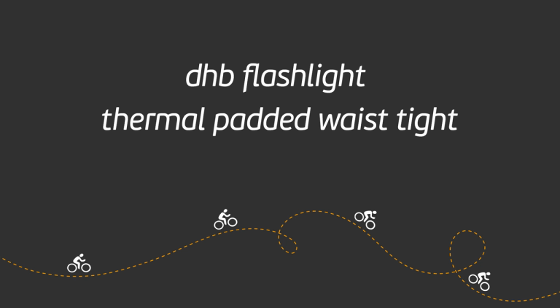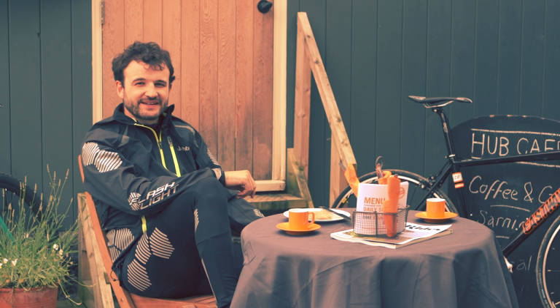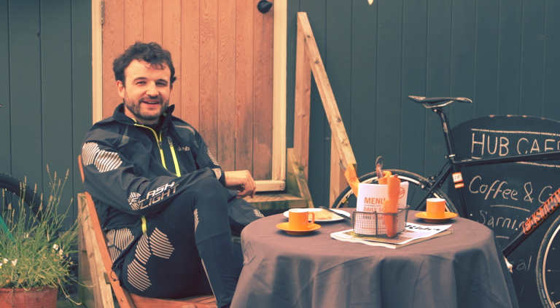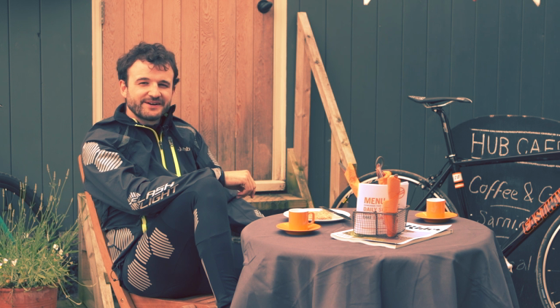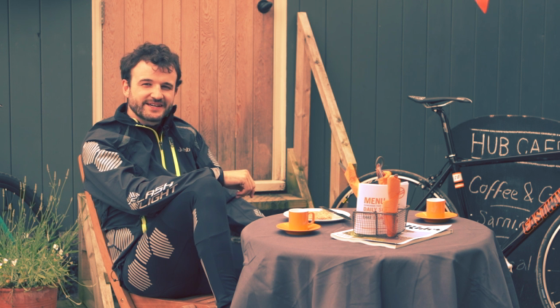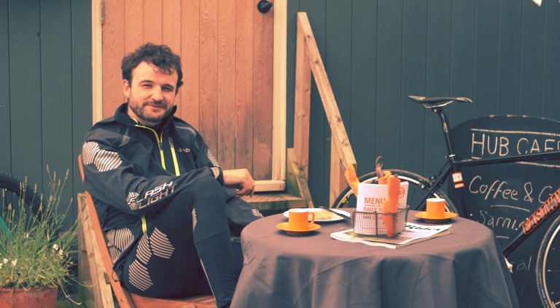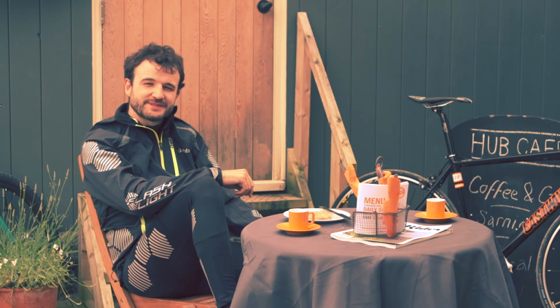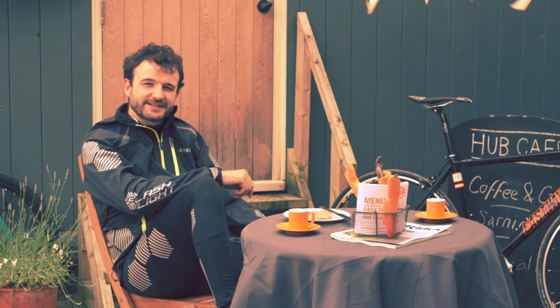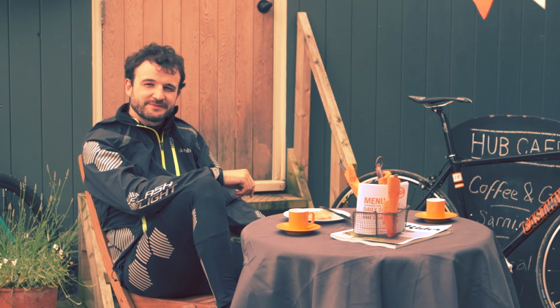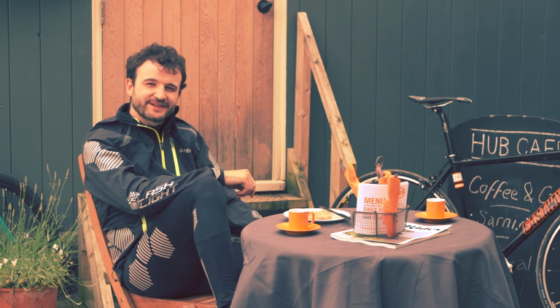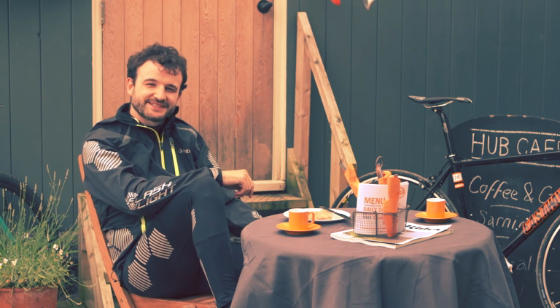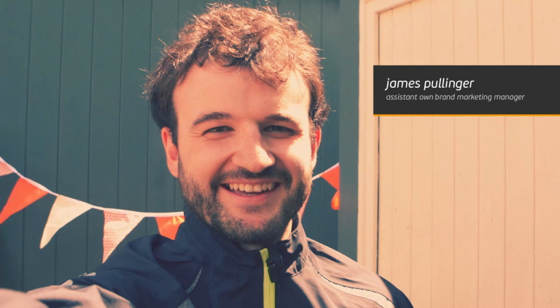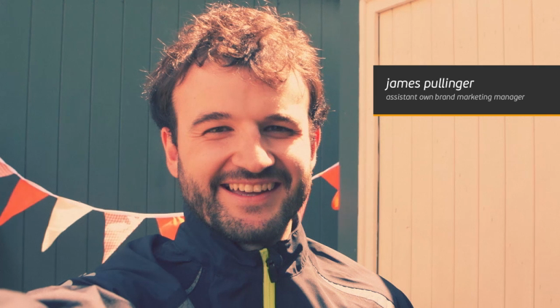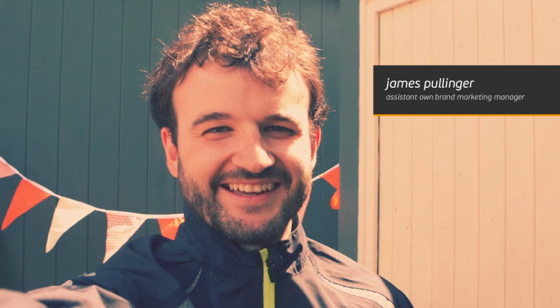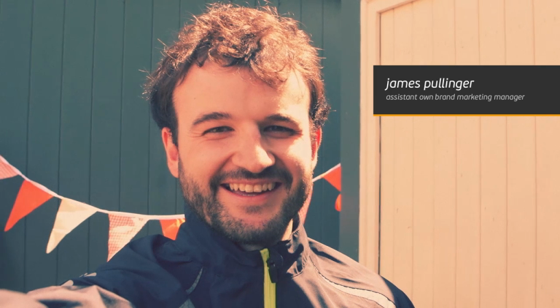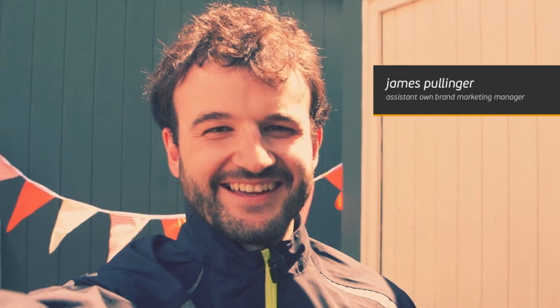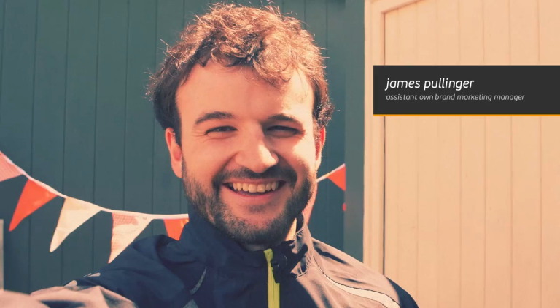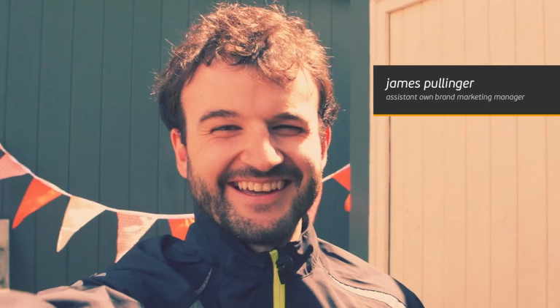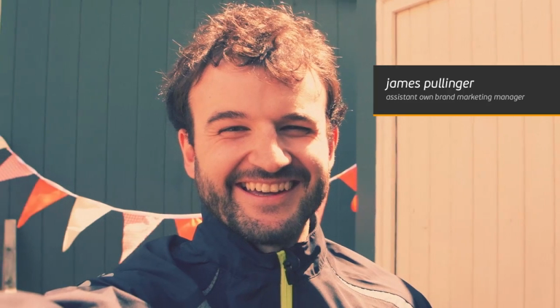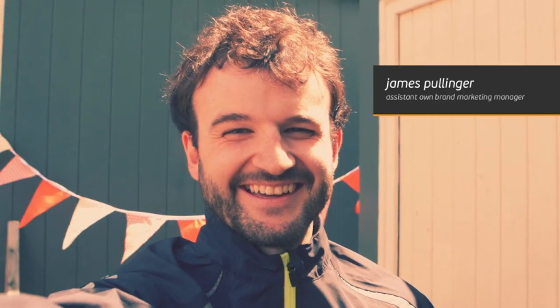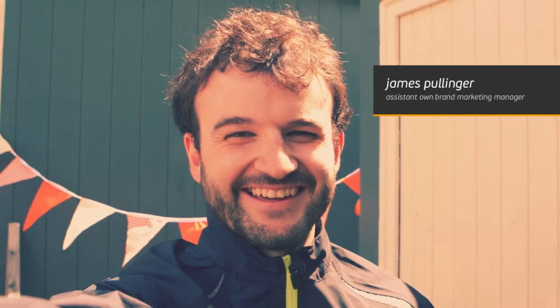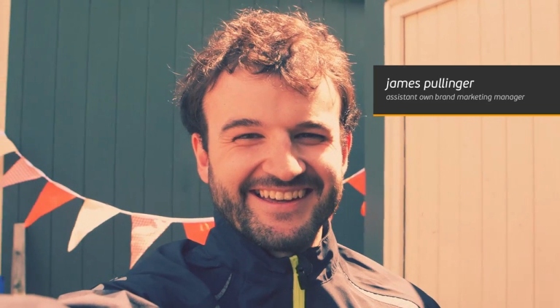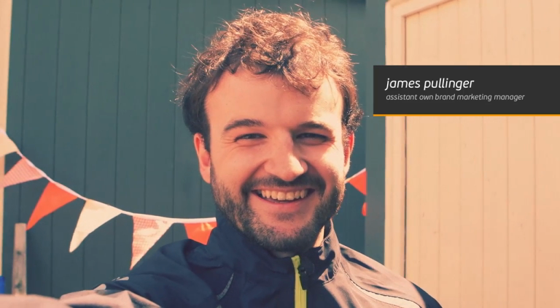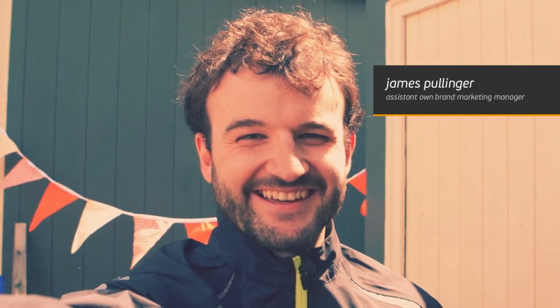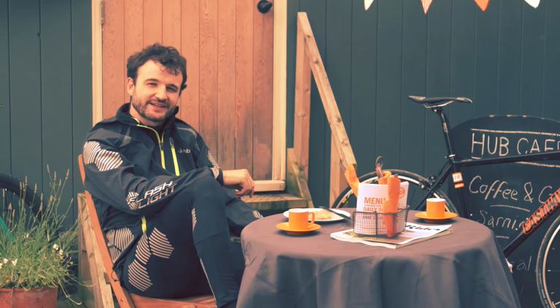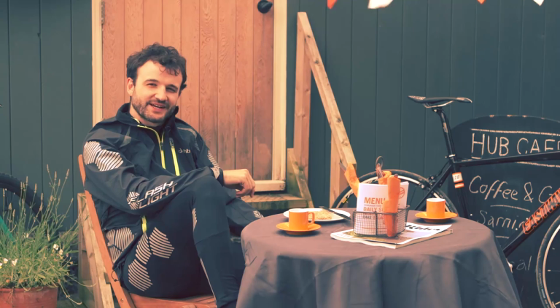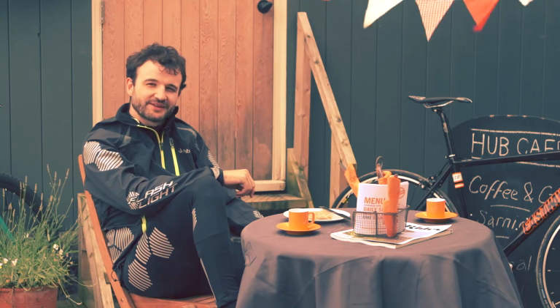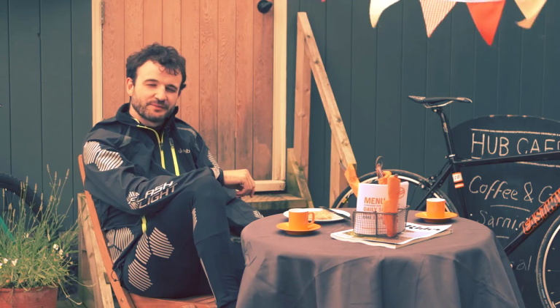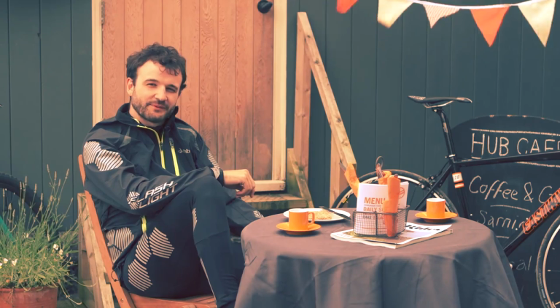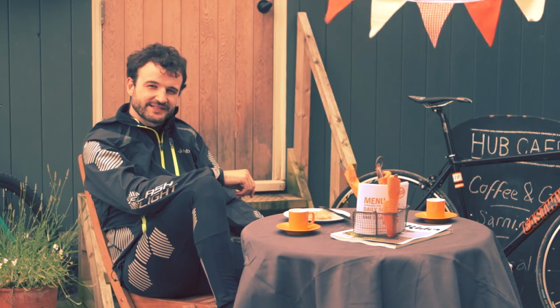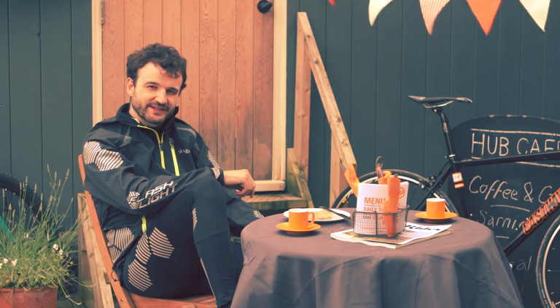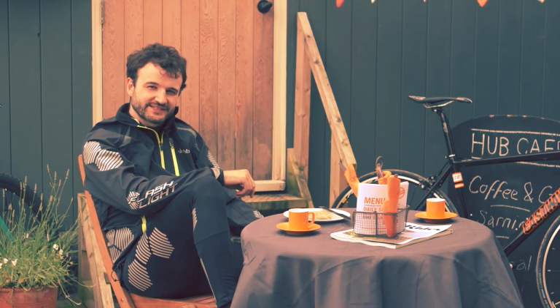Hi, I'm James from the DHB marketing team at Wiggle, and today I'm reviewing these DHB Flashlight Roubaix waist tights.